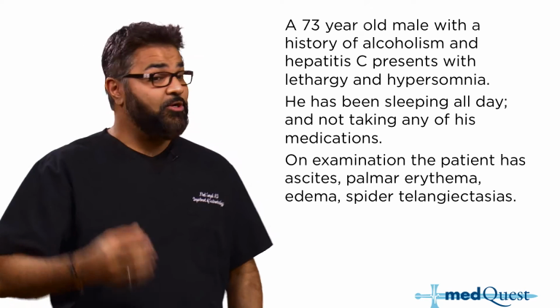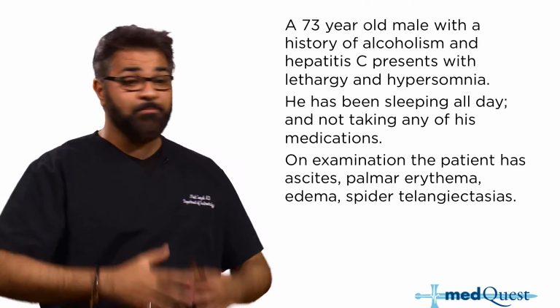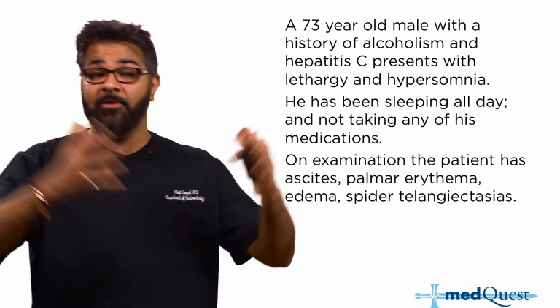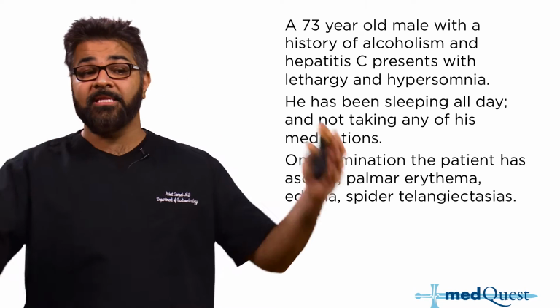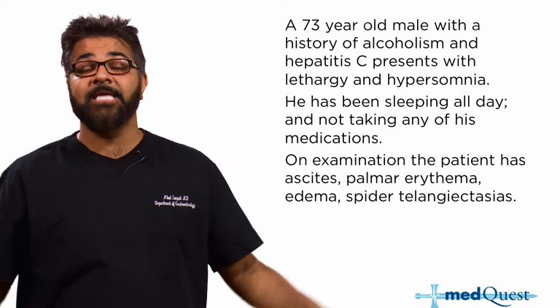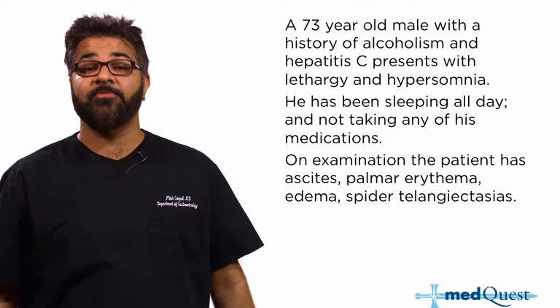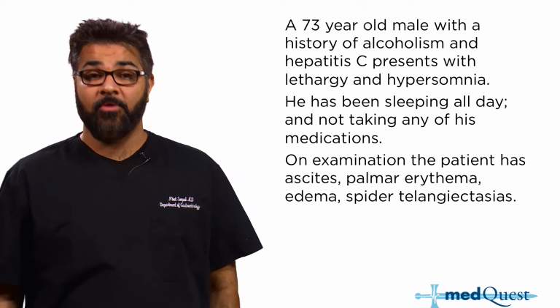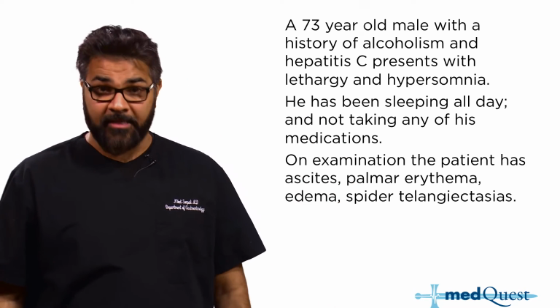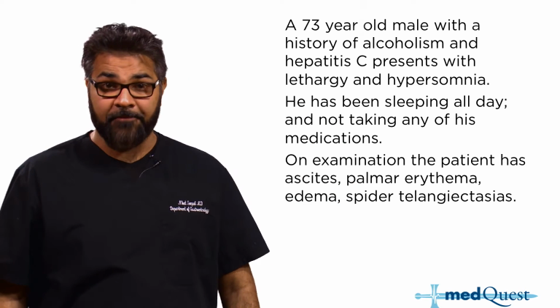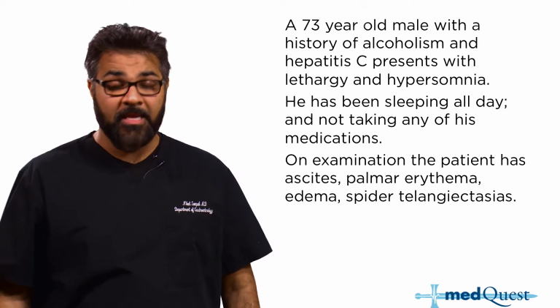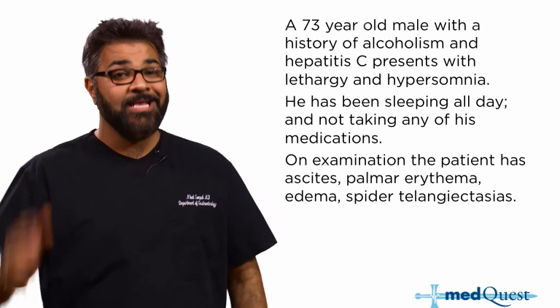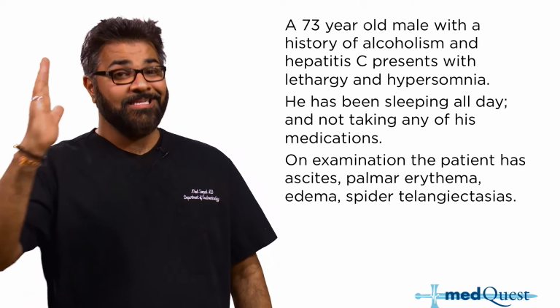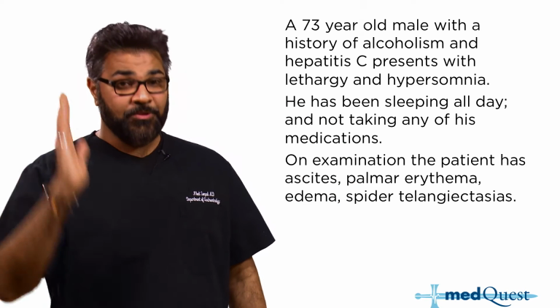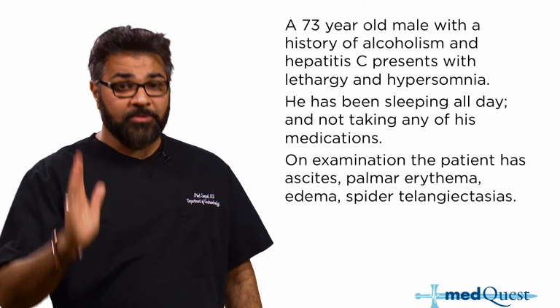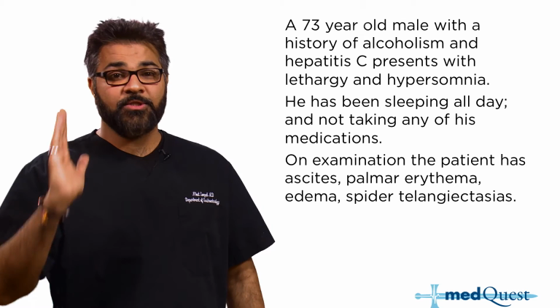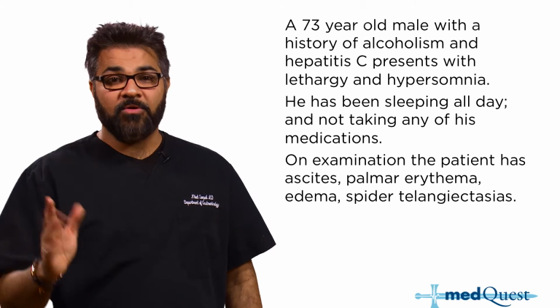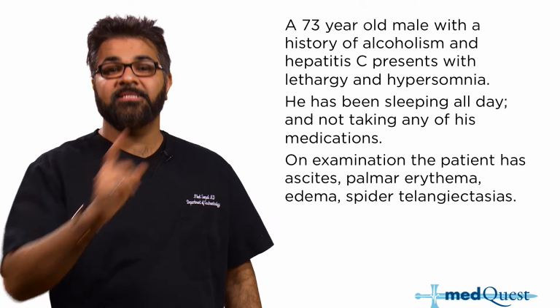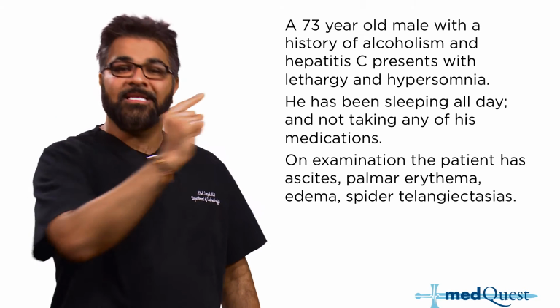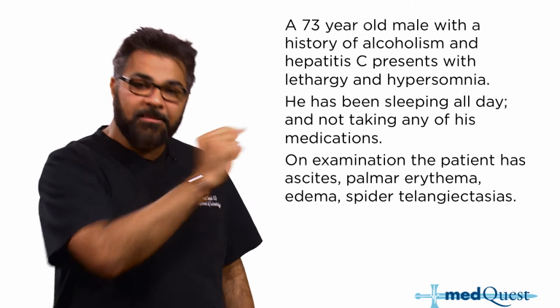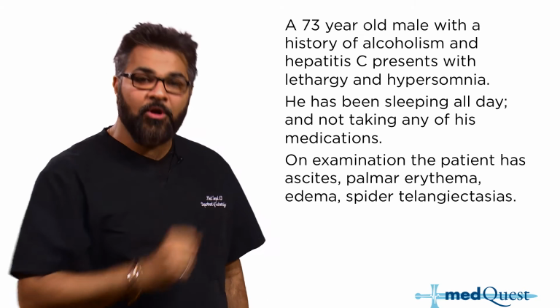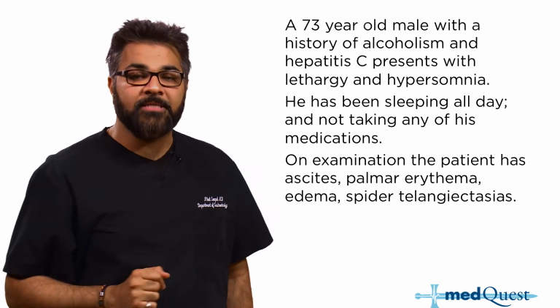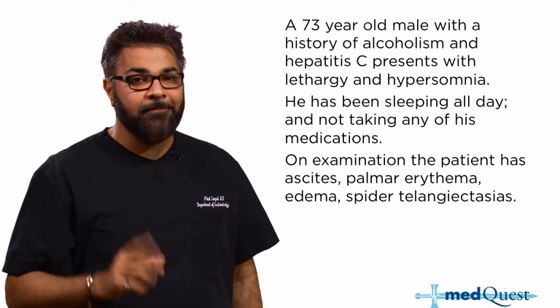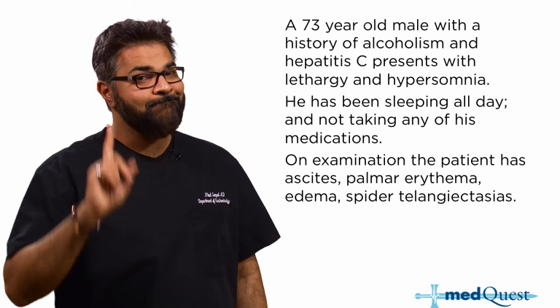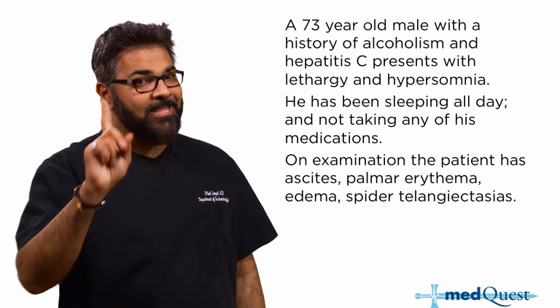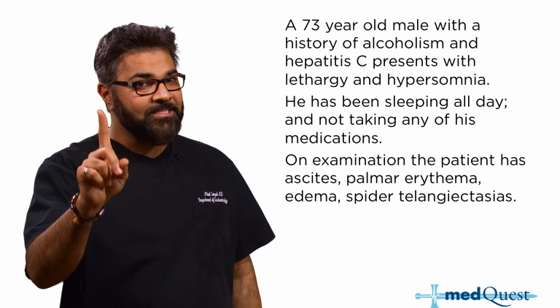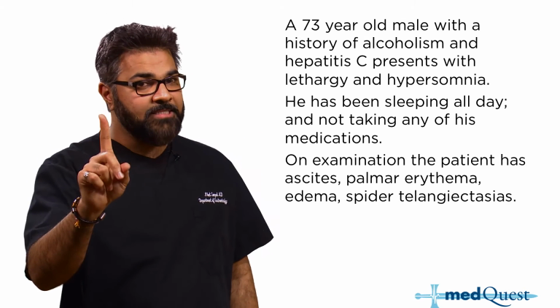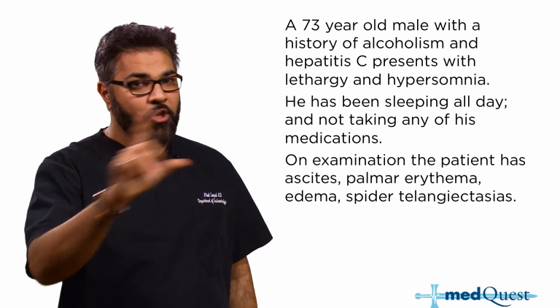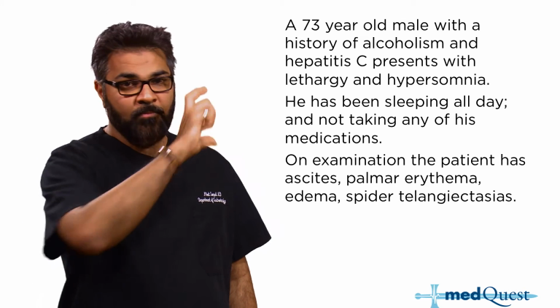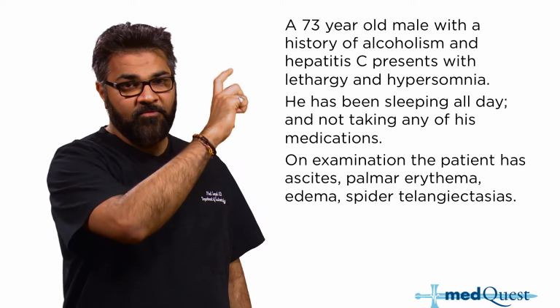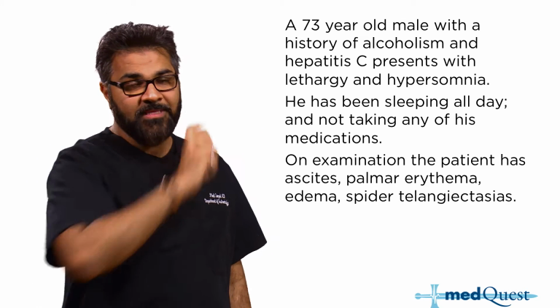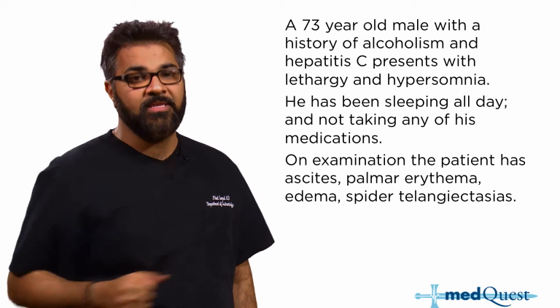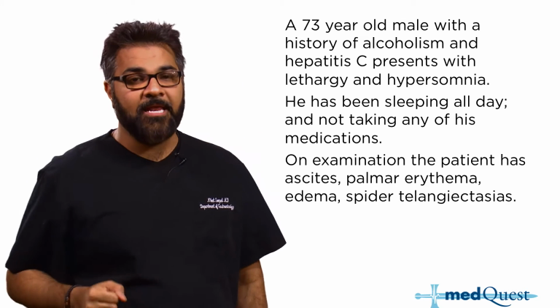All stigmata of cirrhosis — they're just building the case for you. Cirrhosis and sleeping all day. That's the take-home from this vignette.